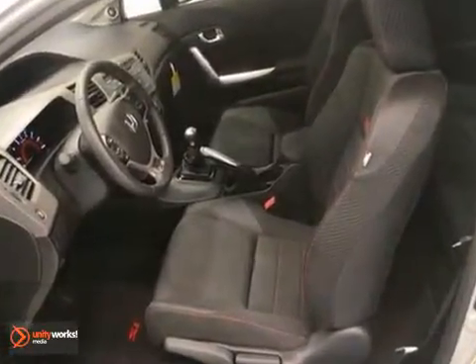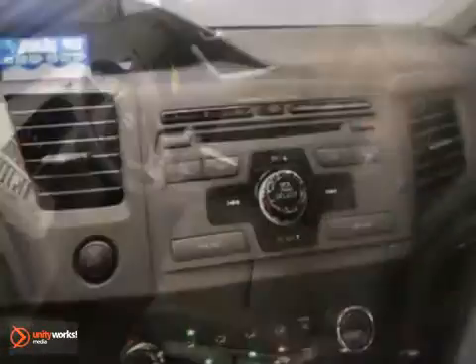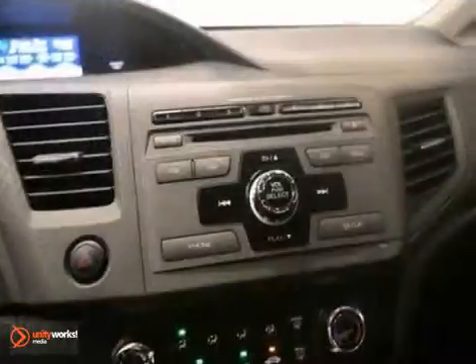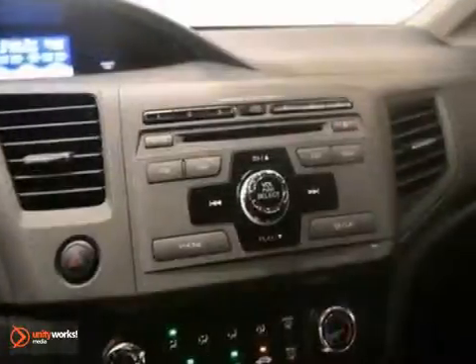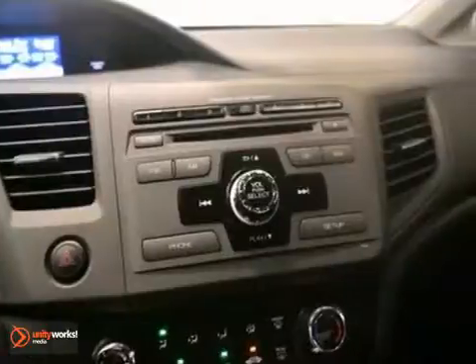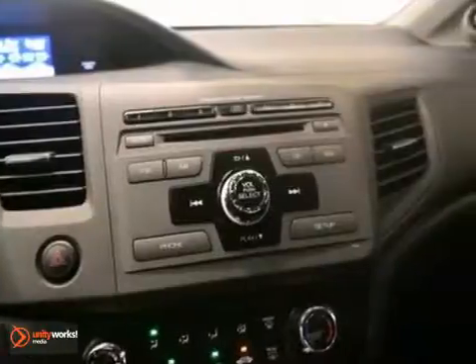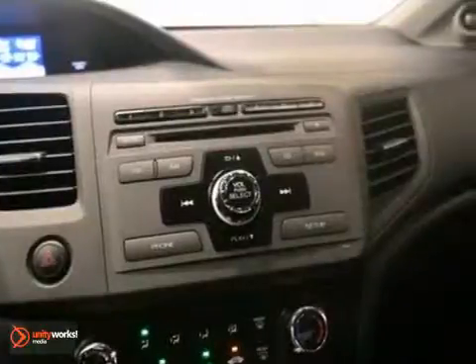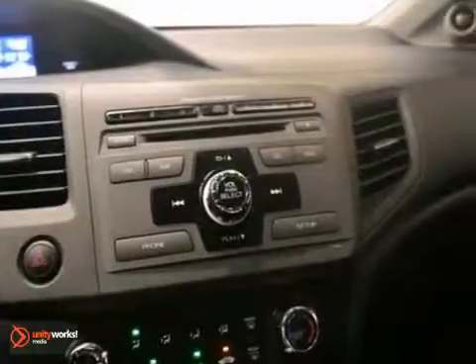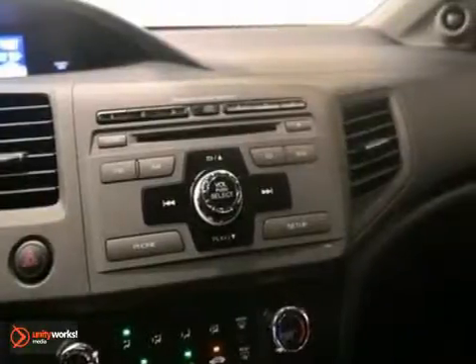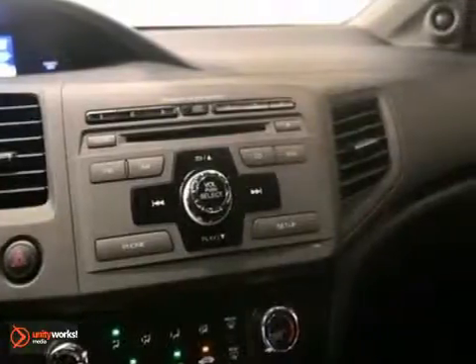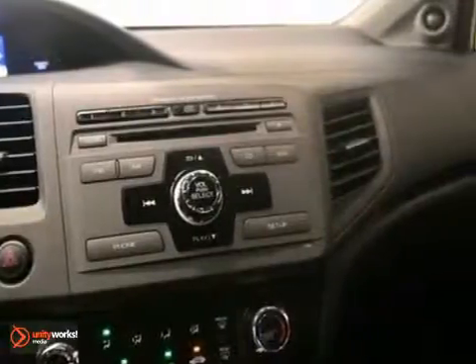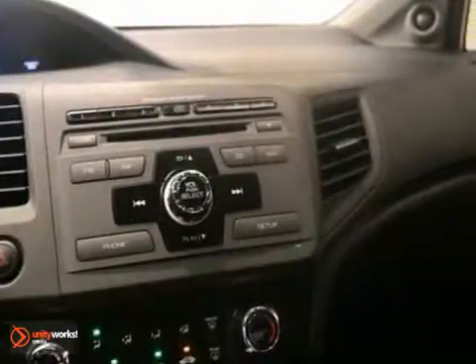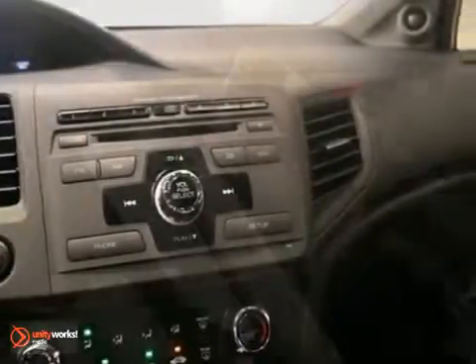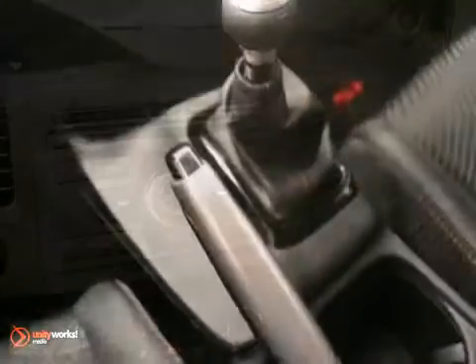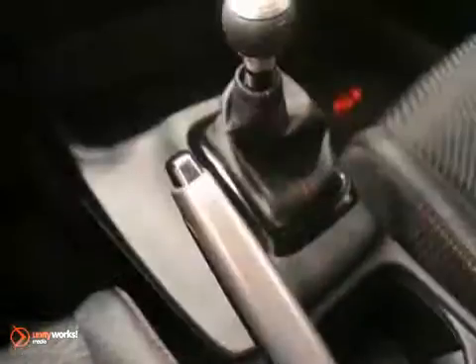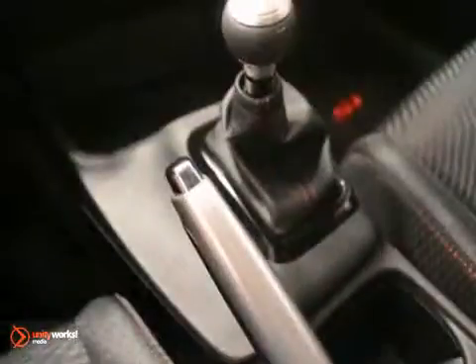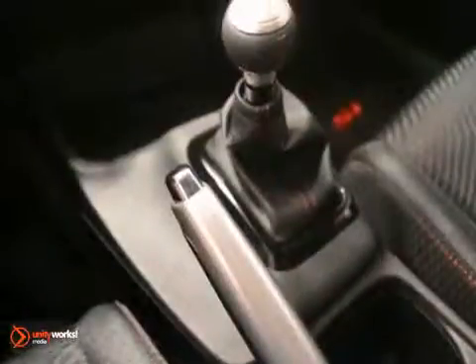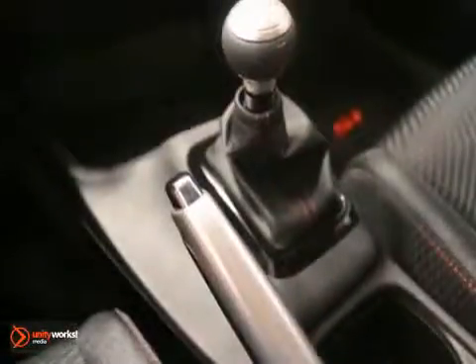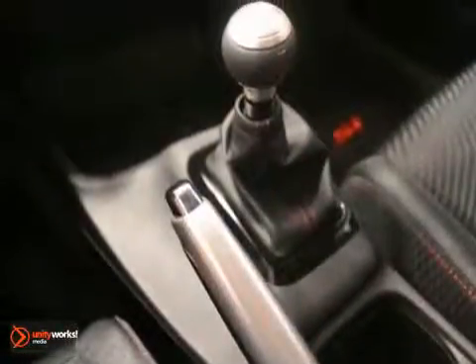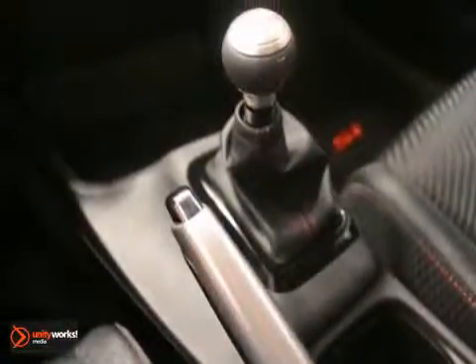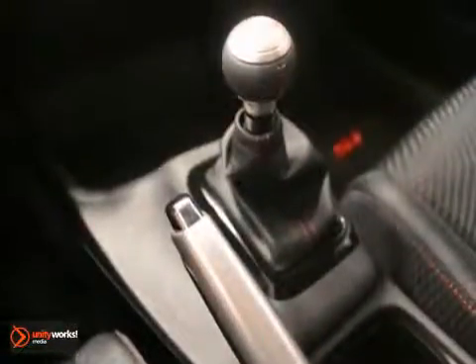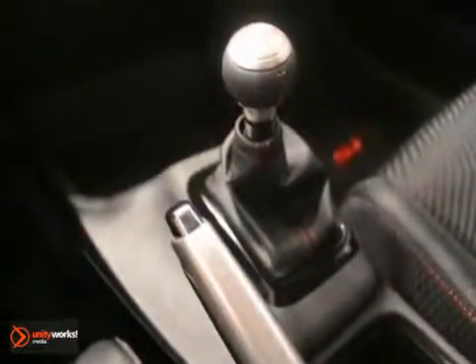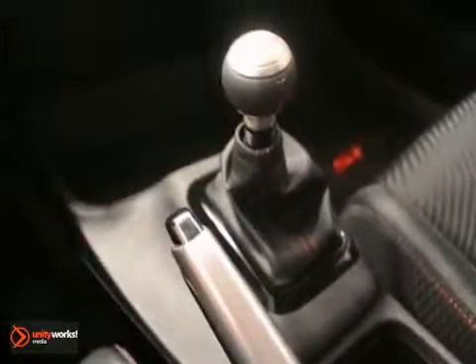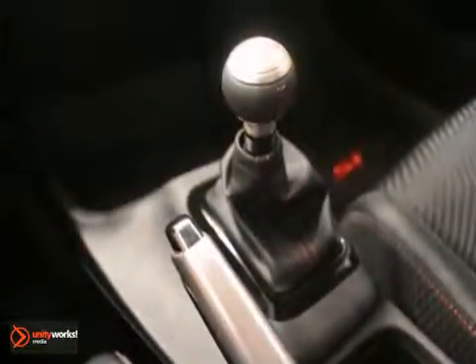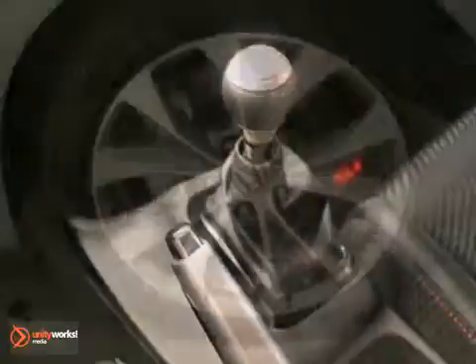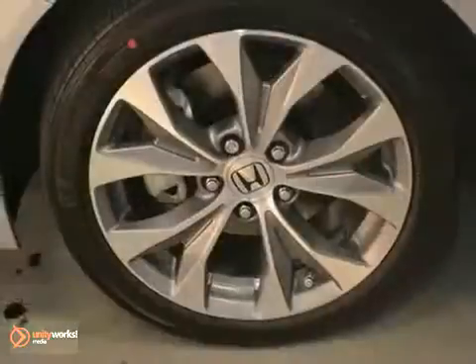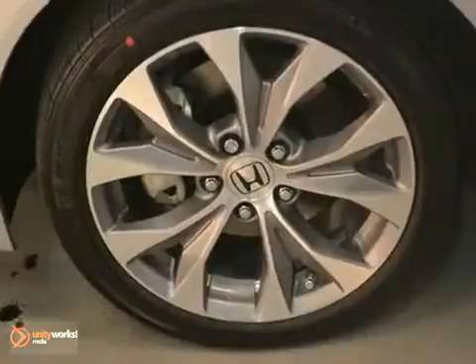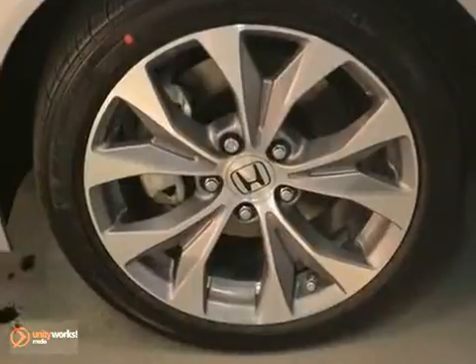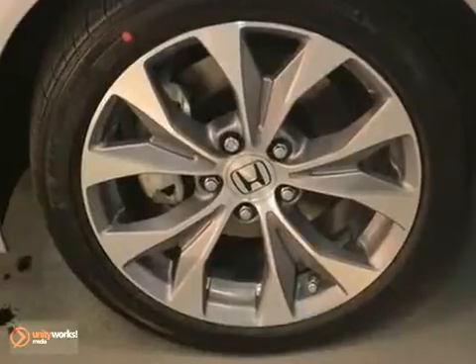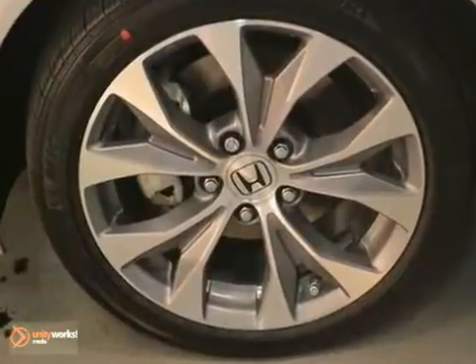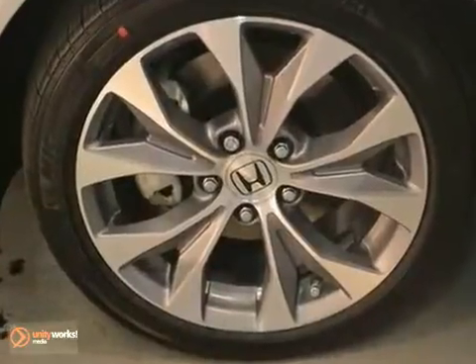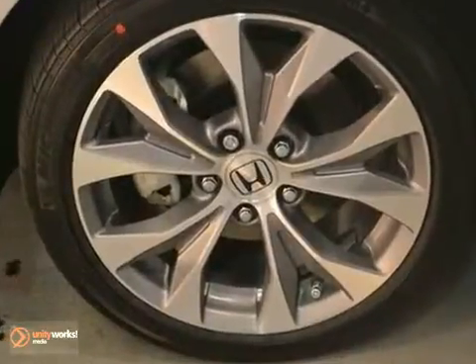It's offered with a full factory warranty. This one has air conditioning, cruise control, a moonroof, and some really cool alloy wheels, don't you think?